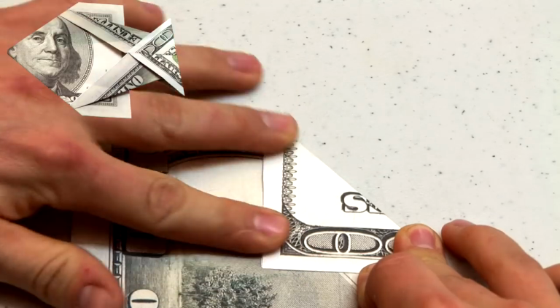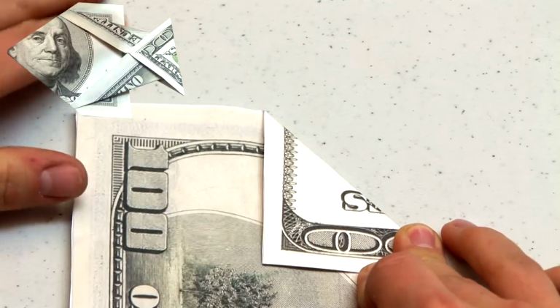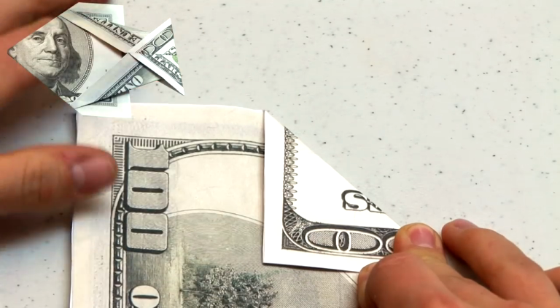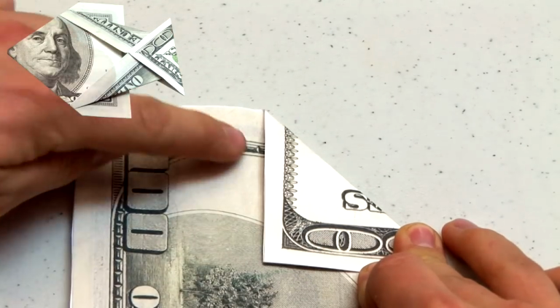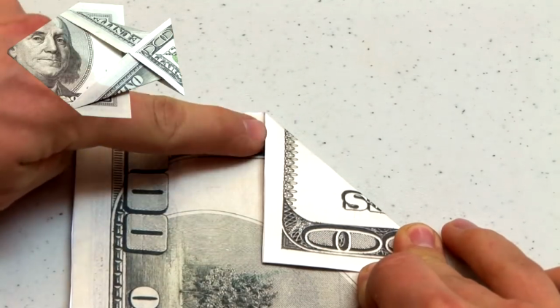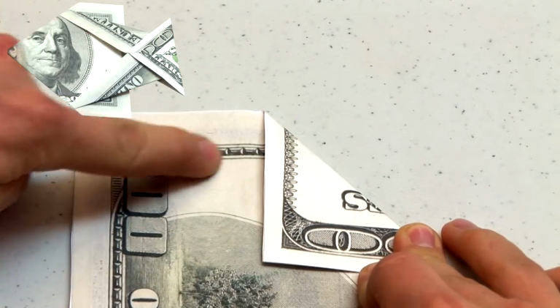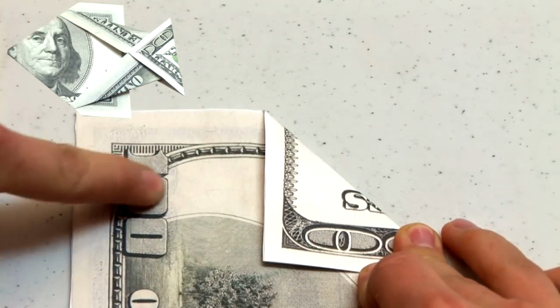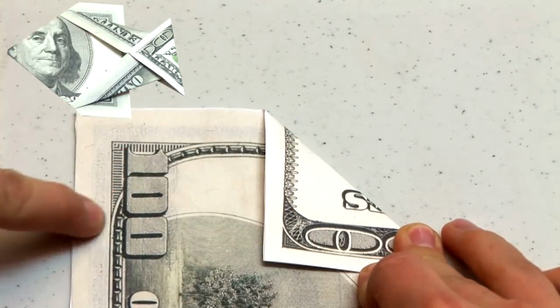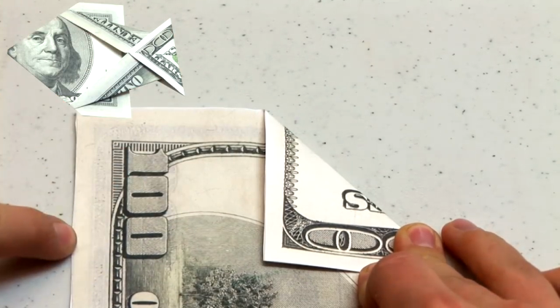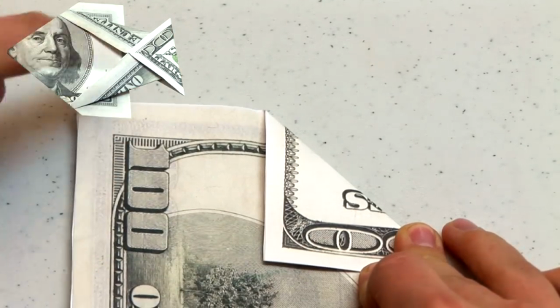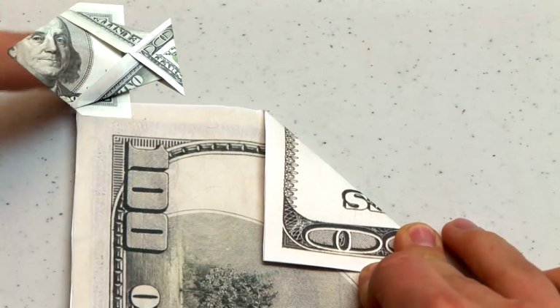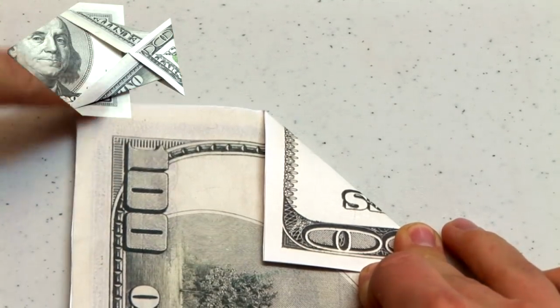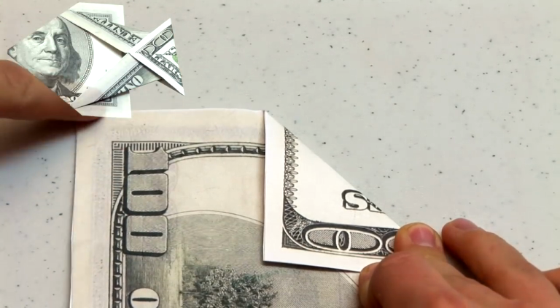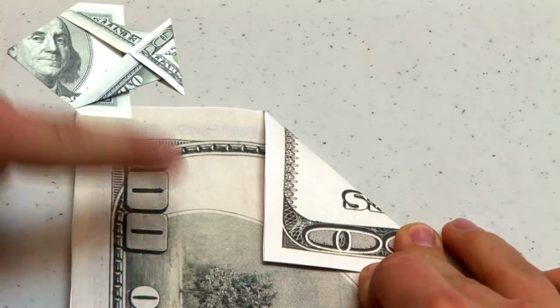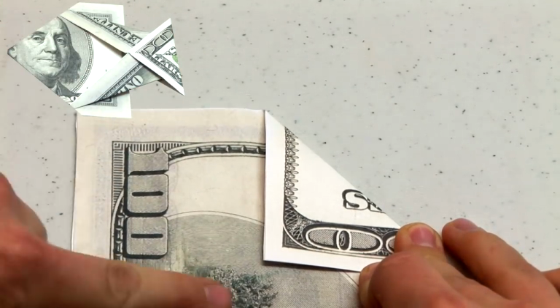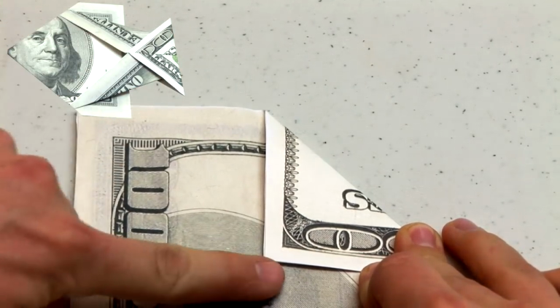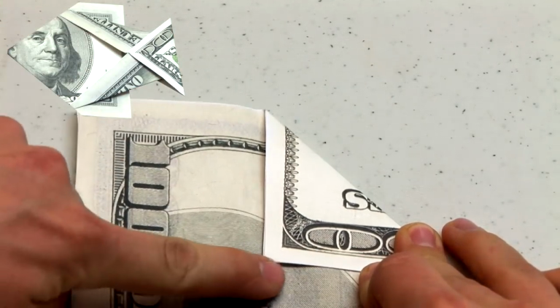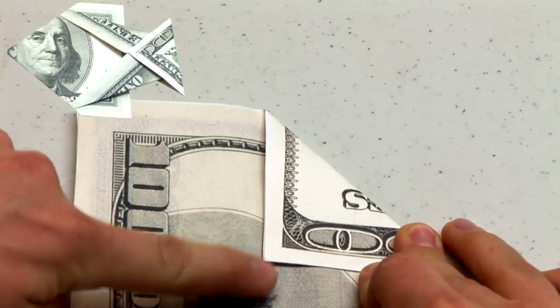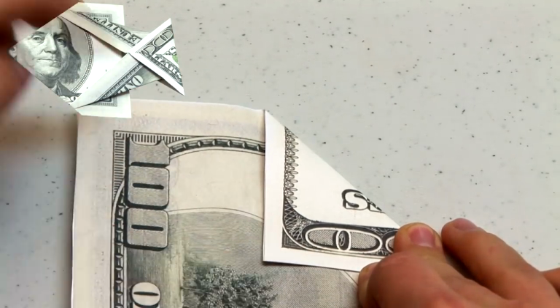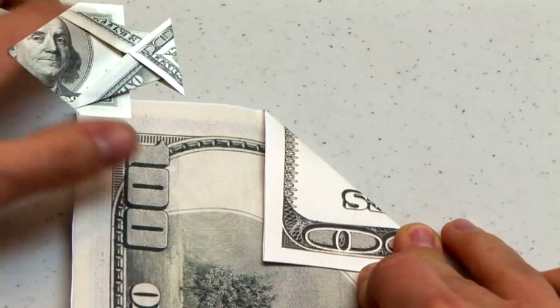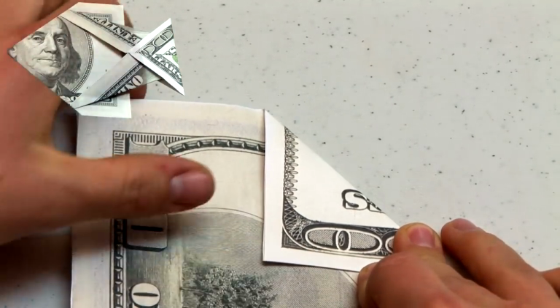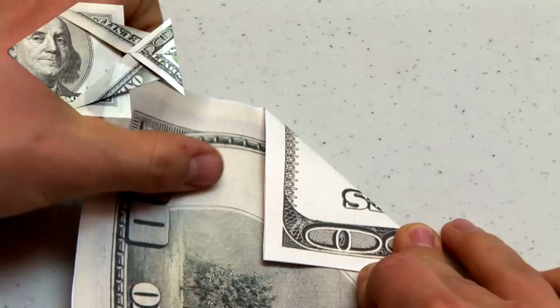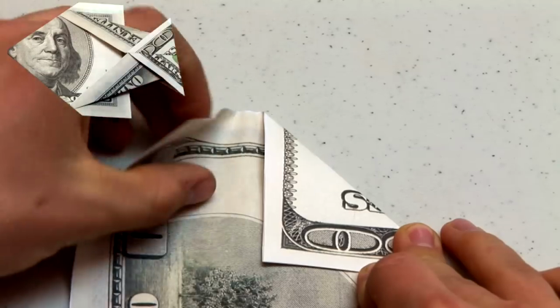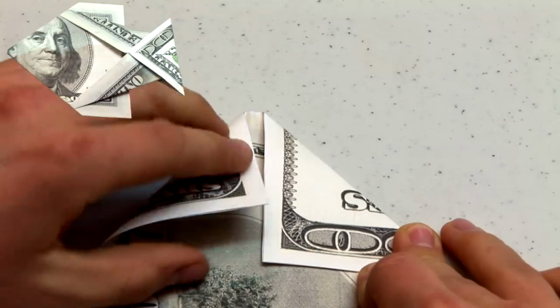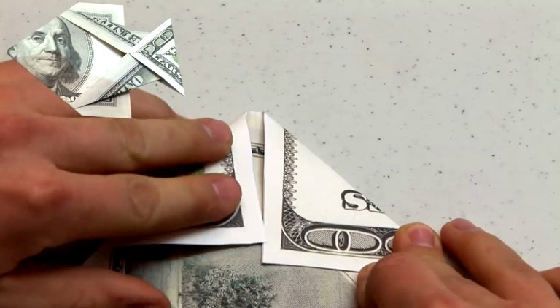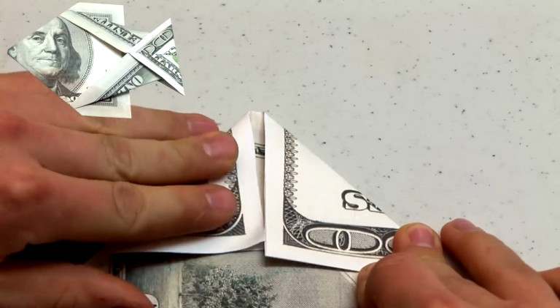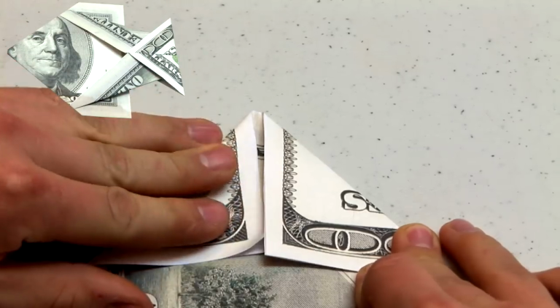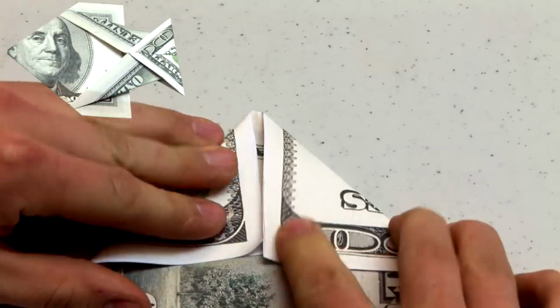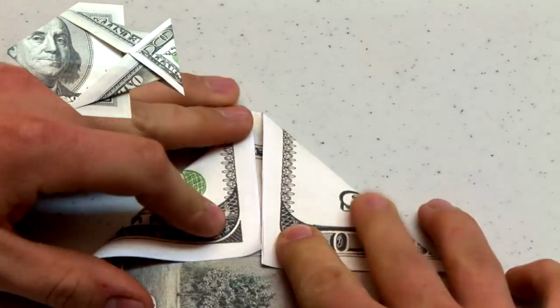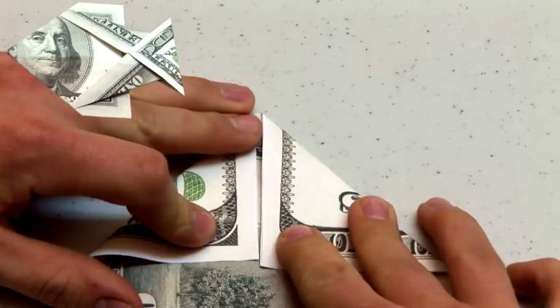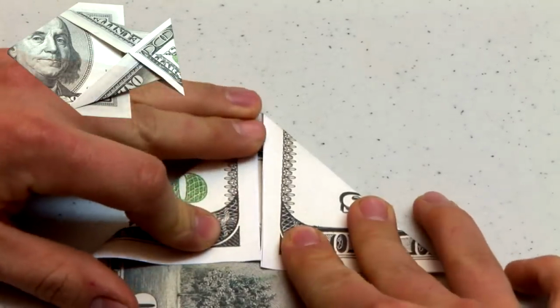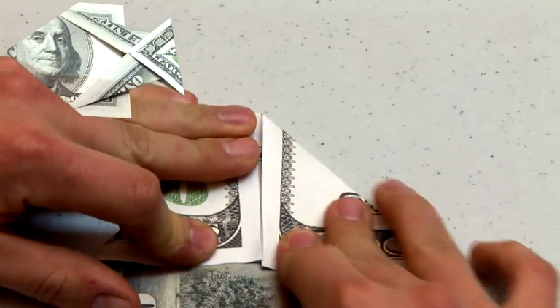Next, do the same for the other side along this line here. The top left edge will line up along with the top right edge previously folded.